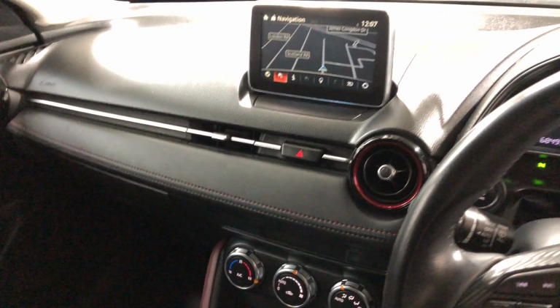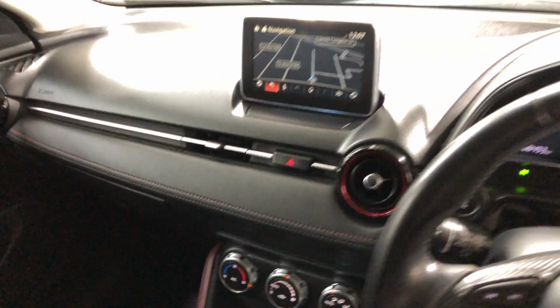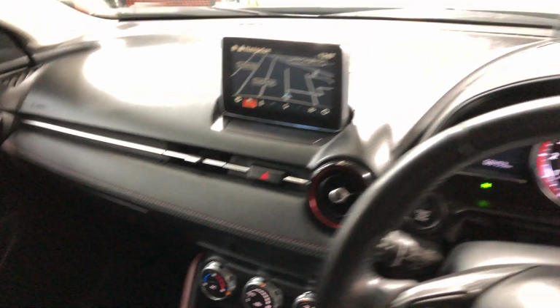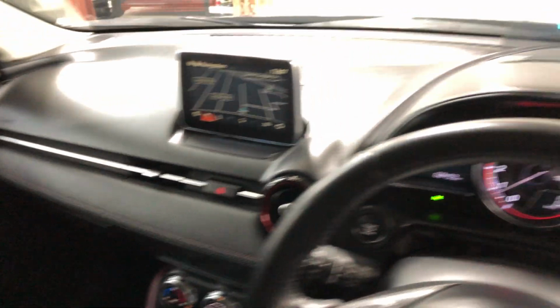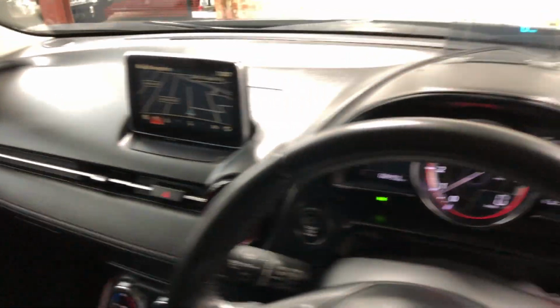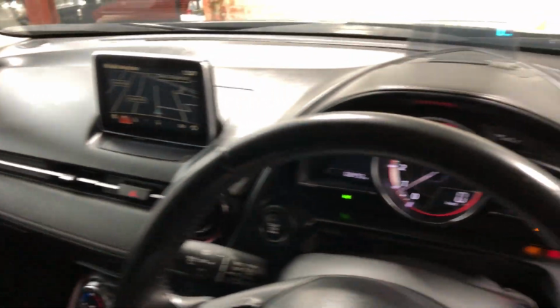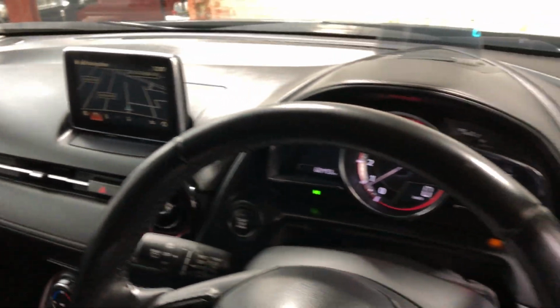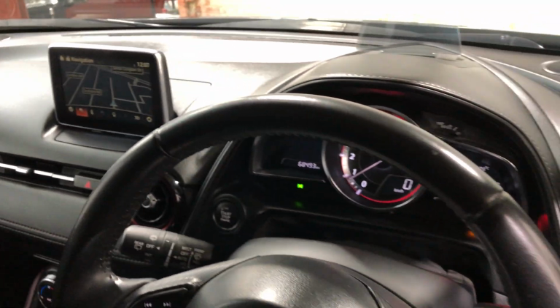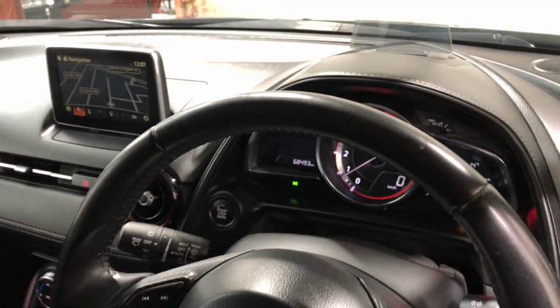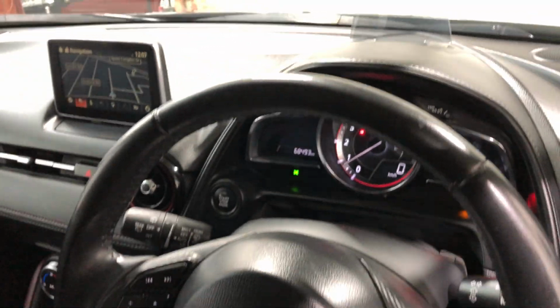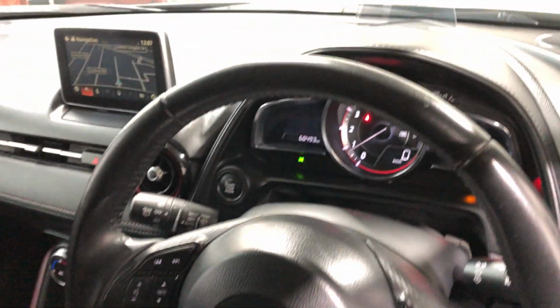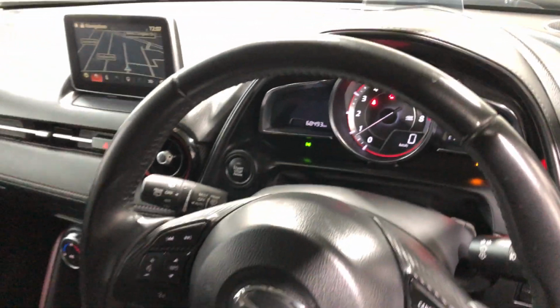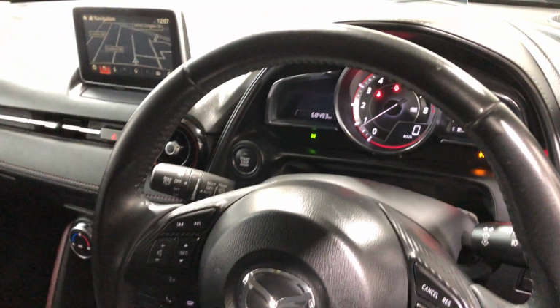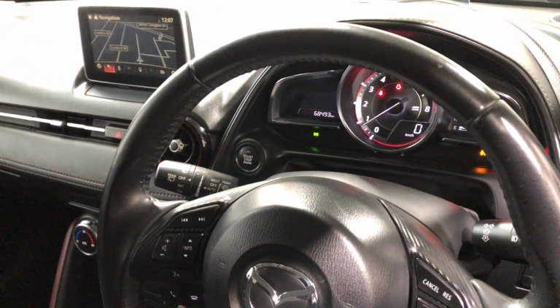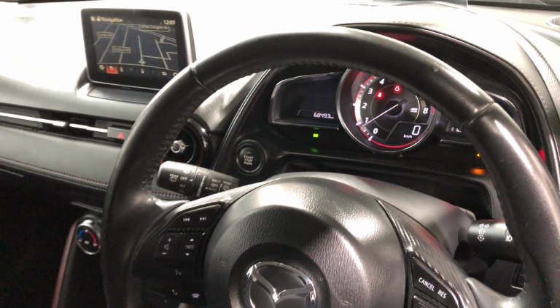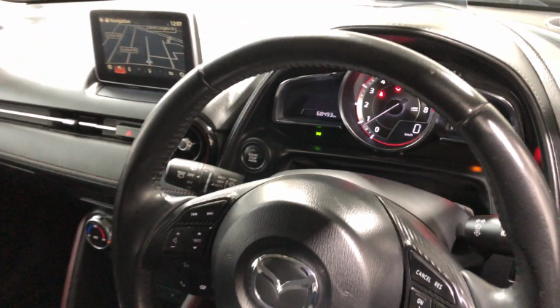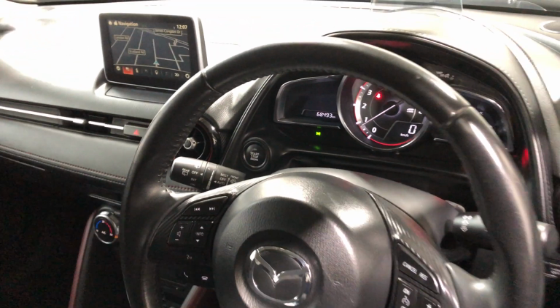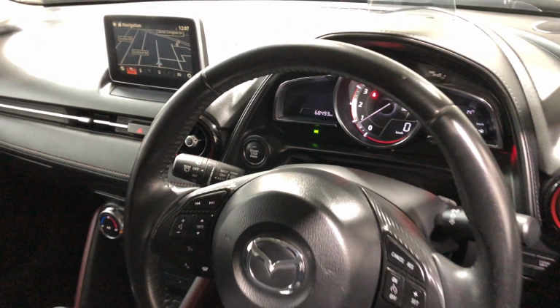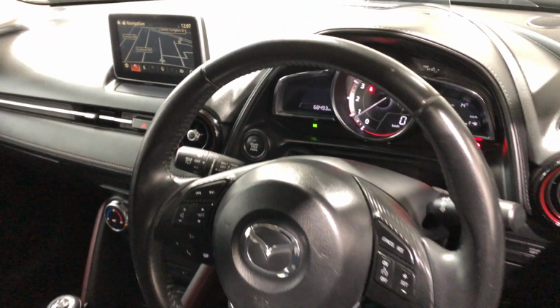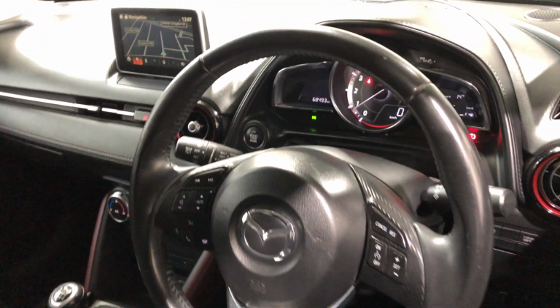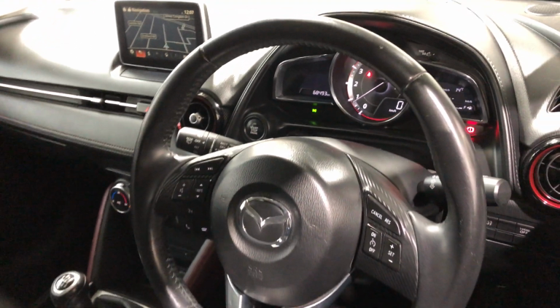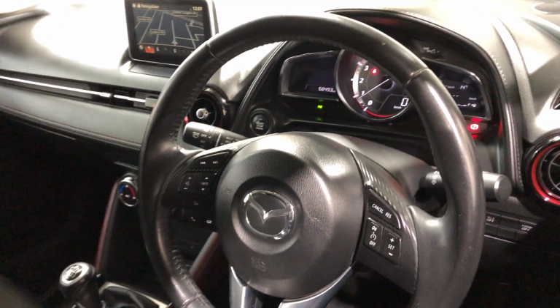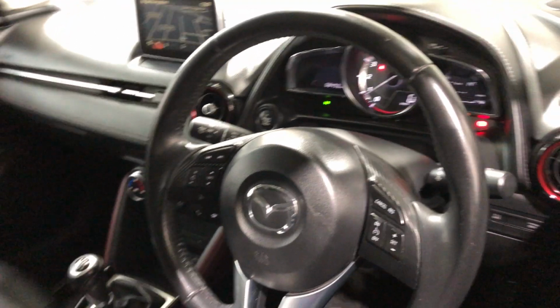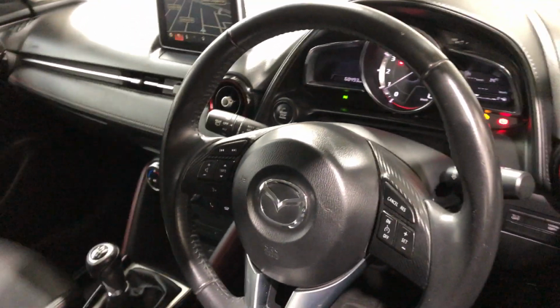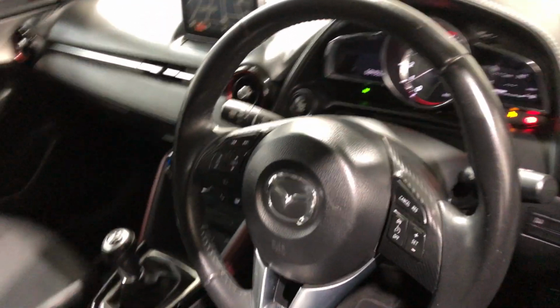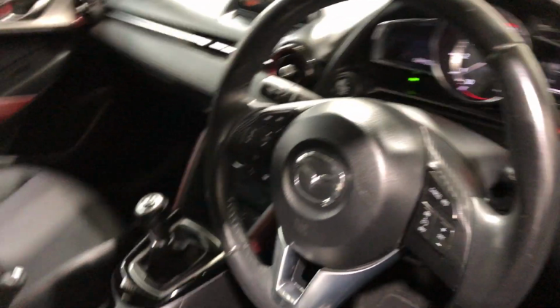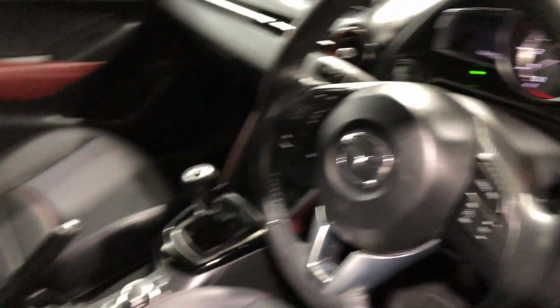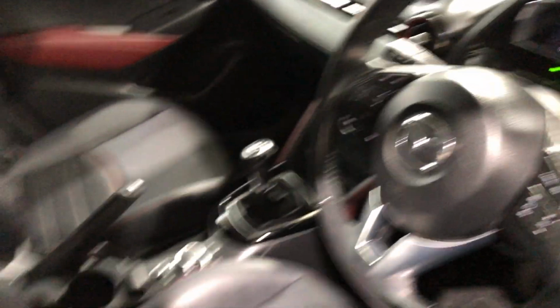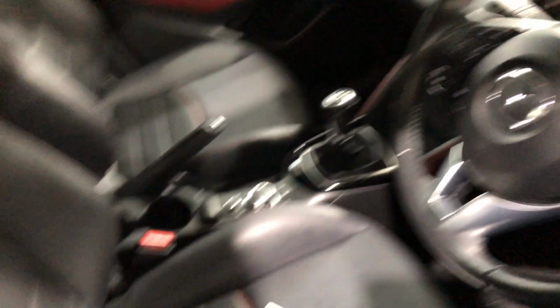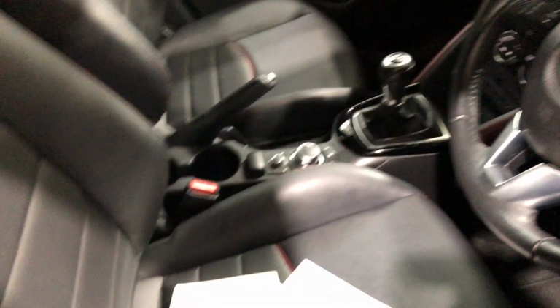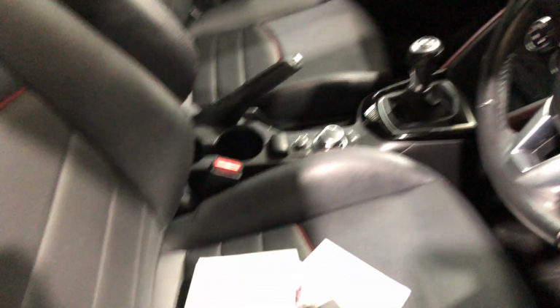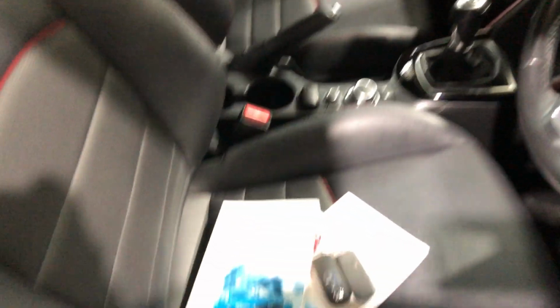It comes with a low 68,000 kilometres on the clock and has a full set of keys and a full set of books.